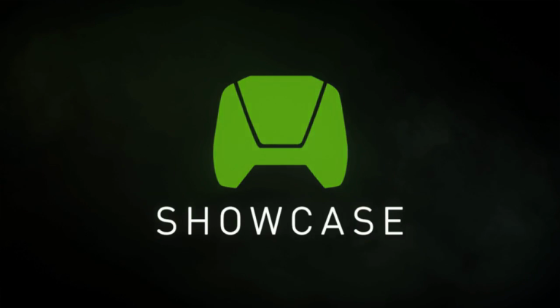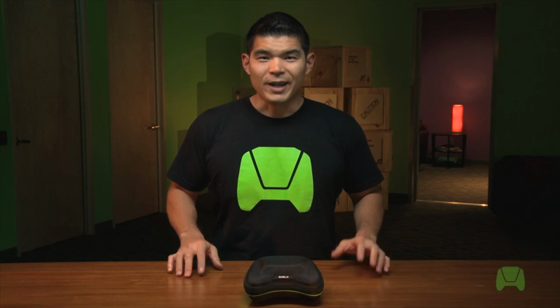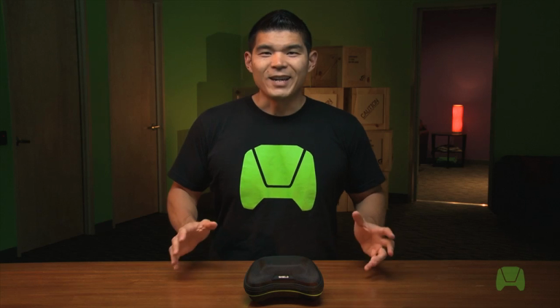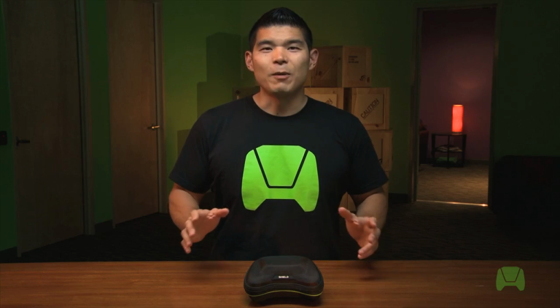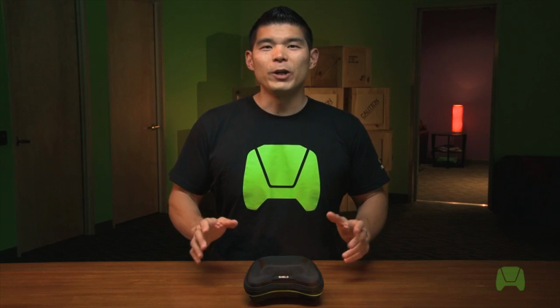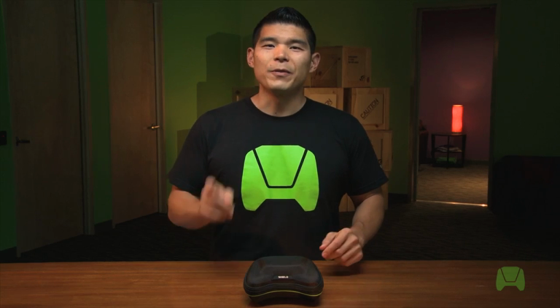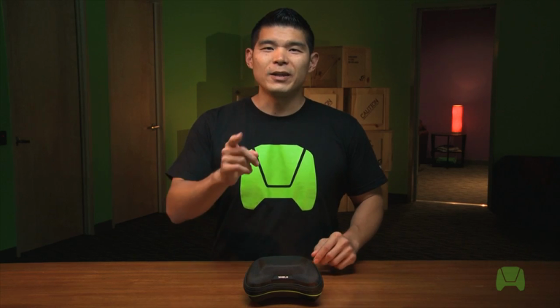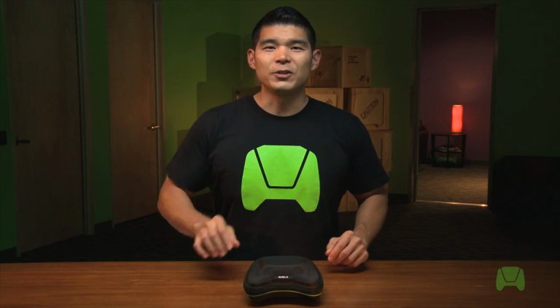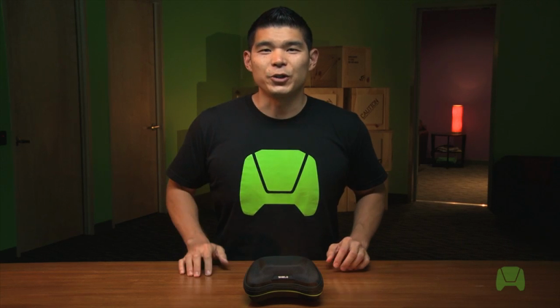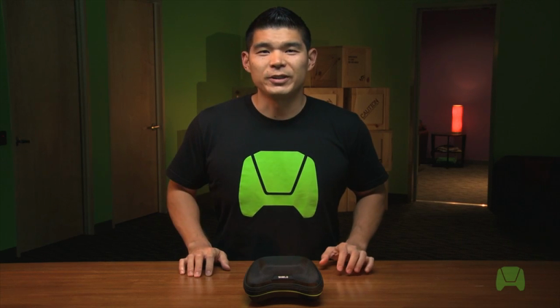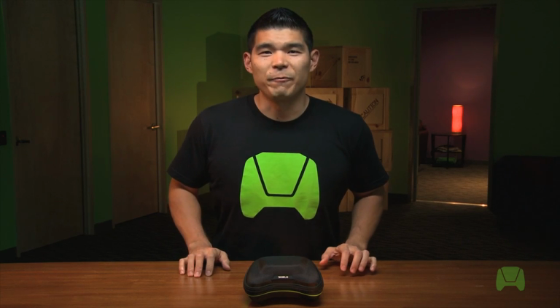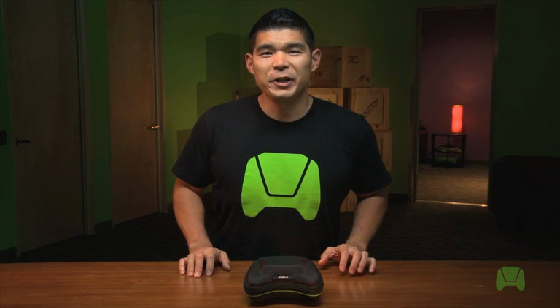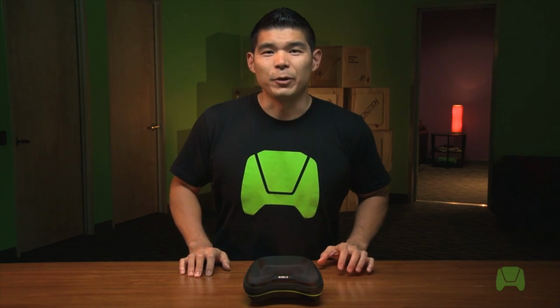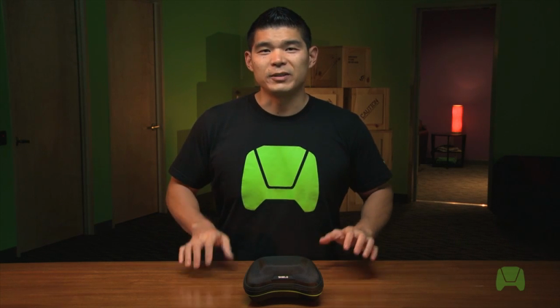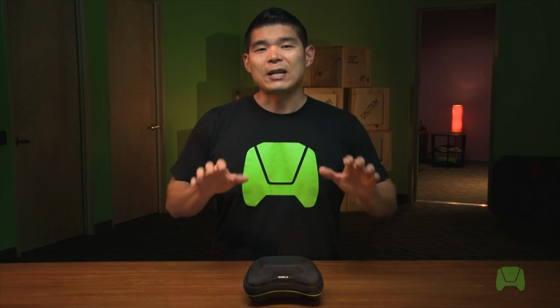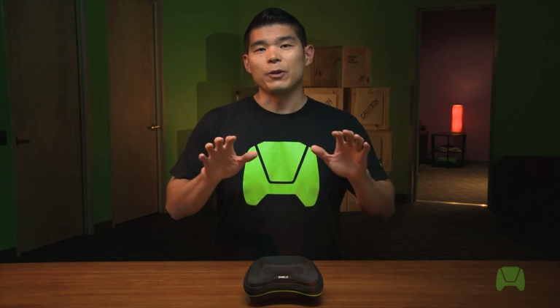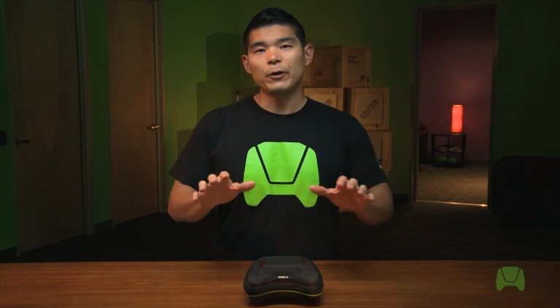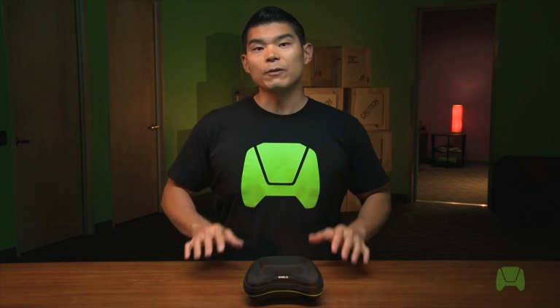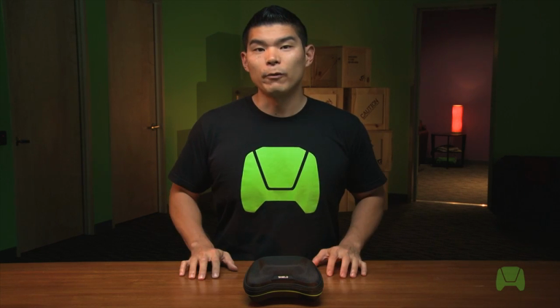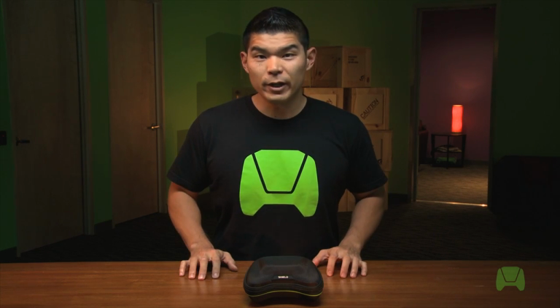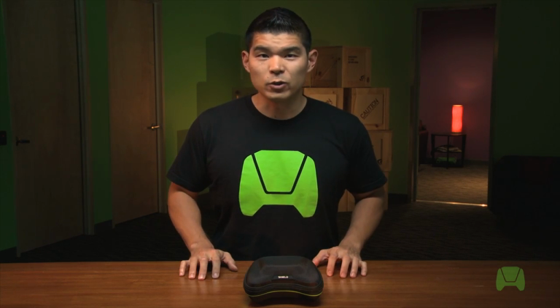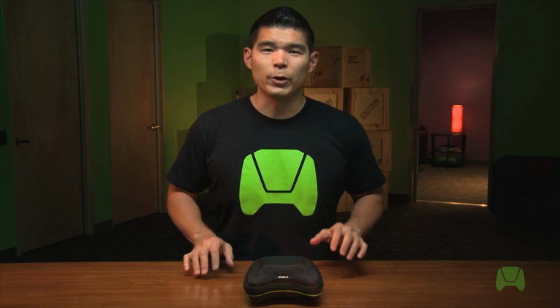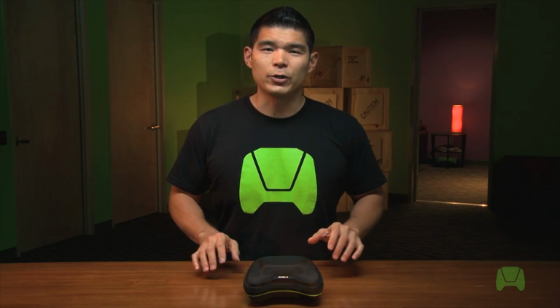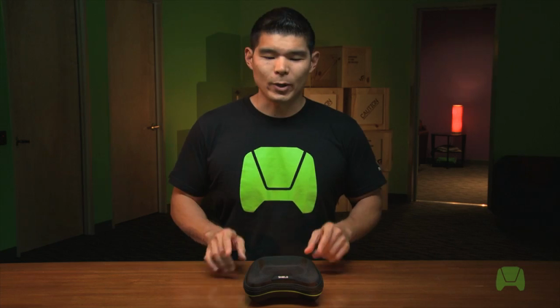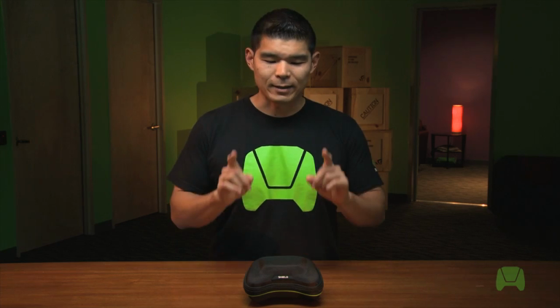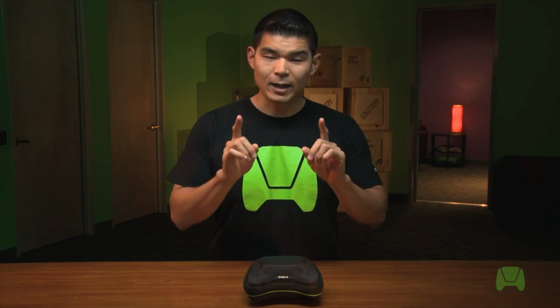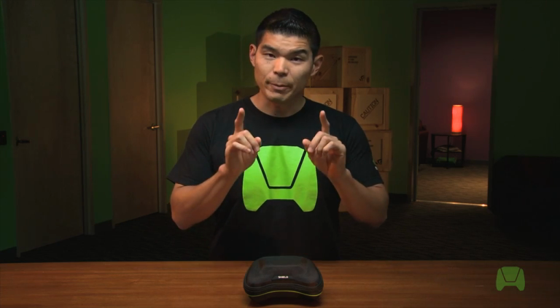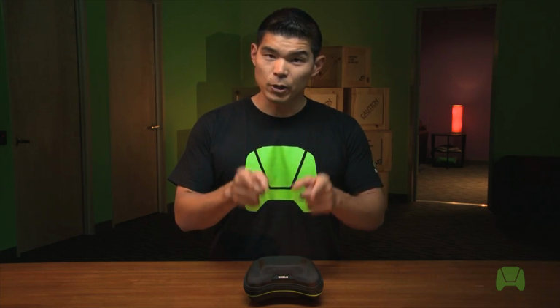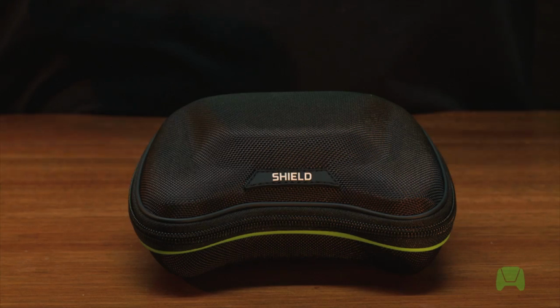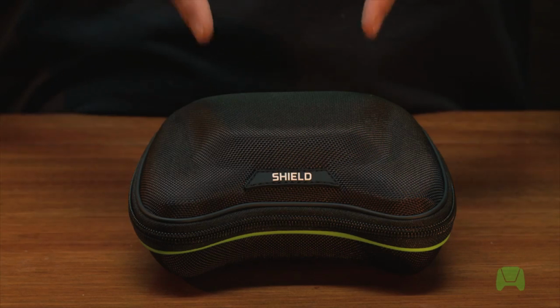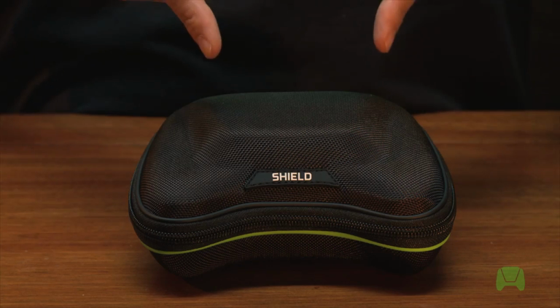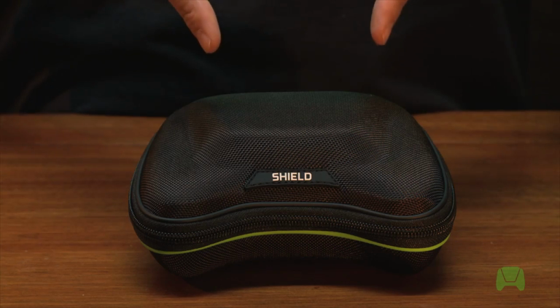Hey guys, I'm Will and this is your Shield setup video. This is actually the first of four videos where we're going to show you how to set up and use your Shield.